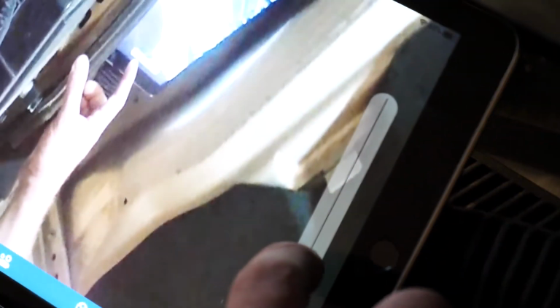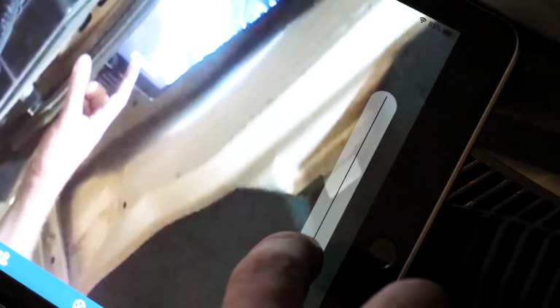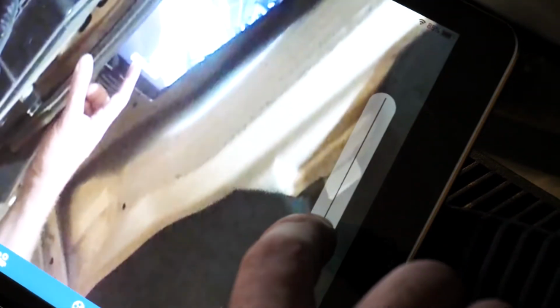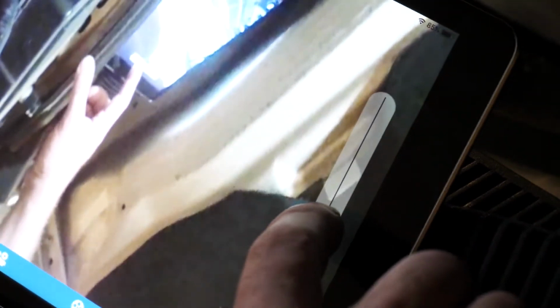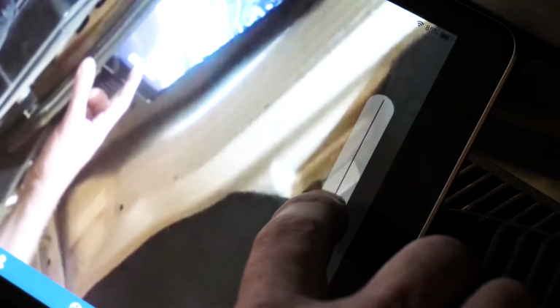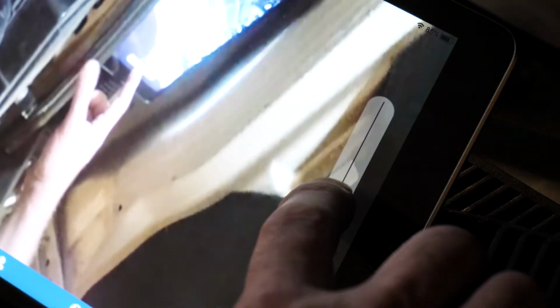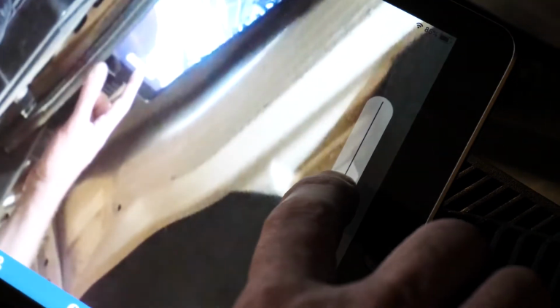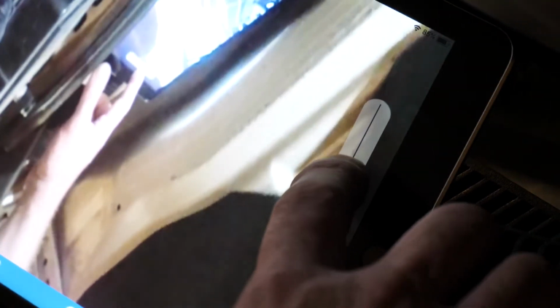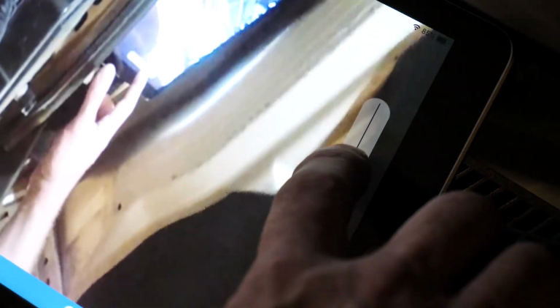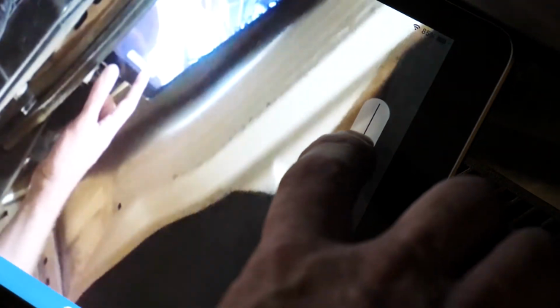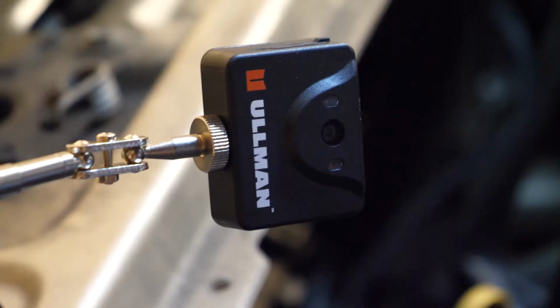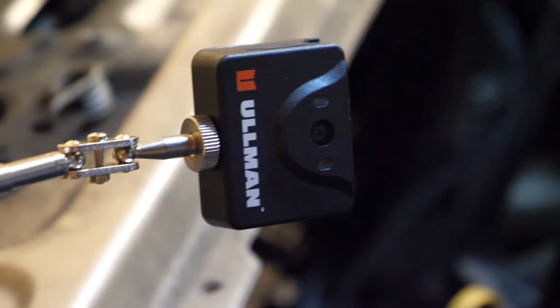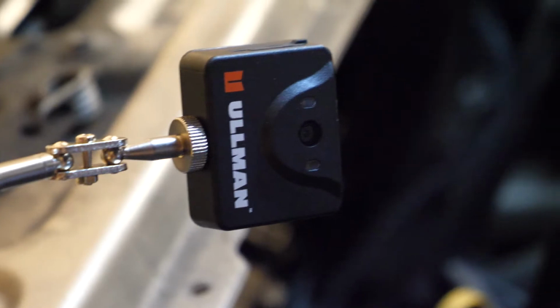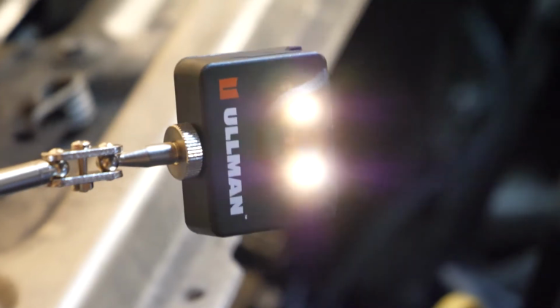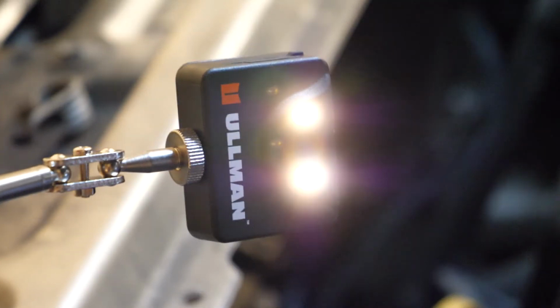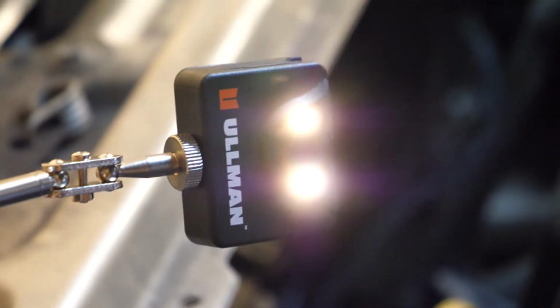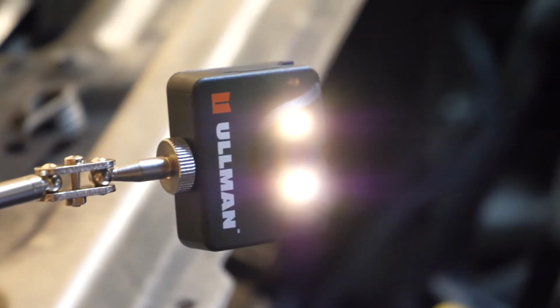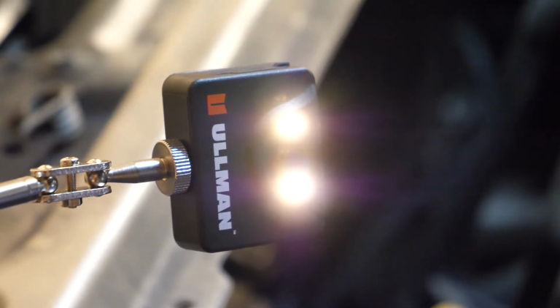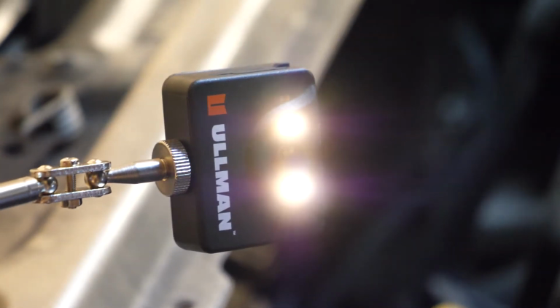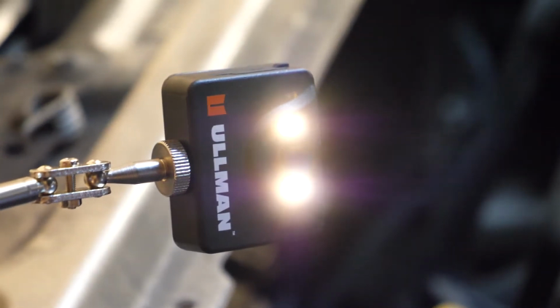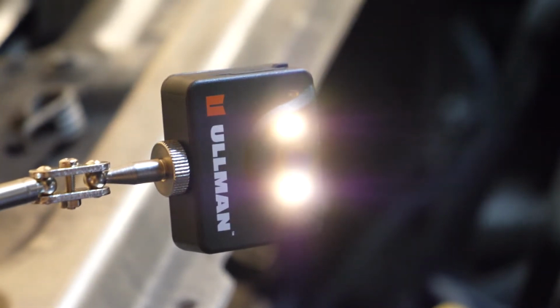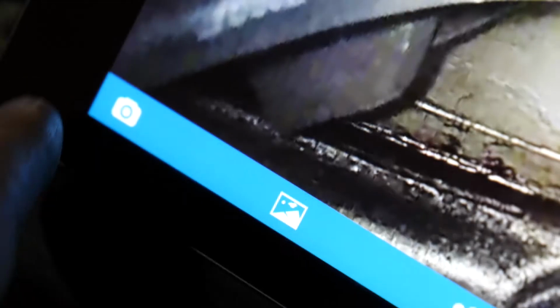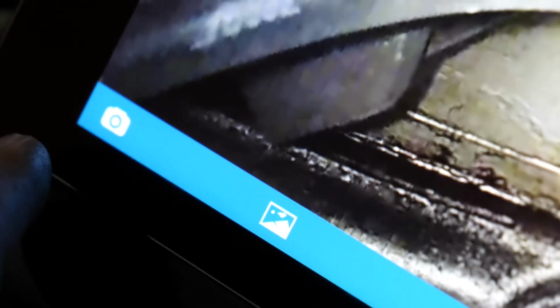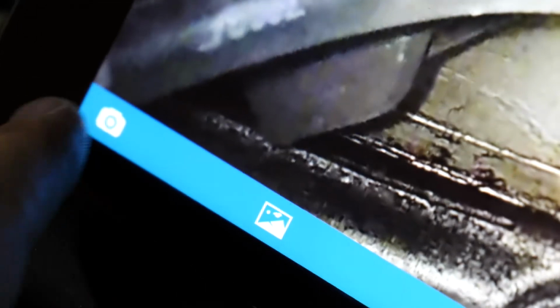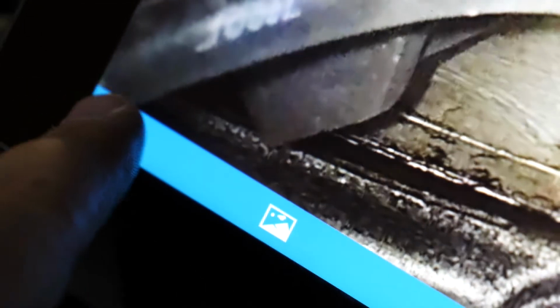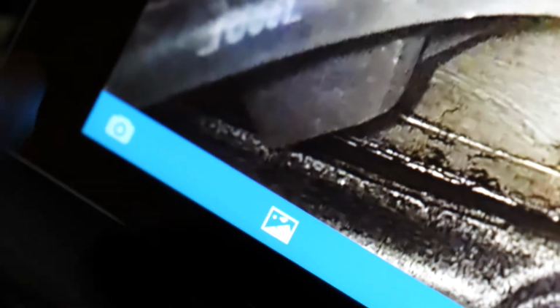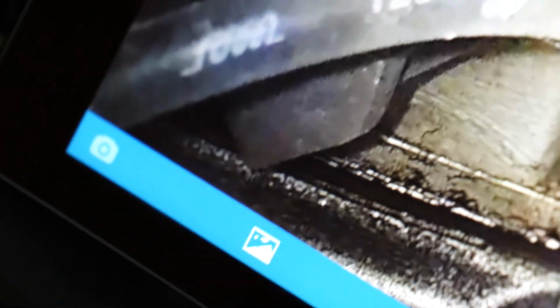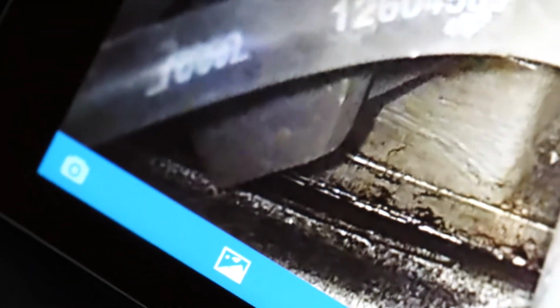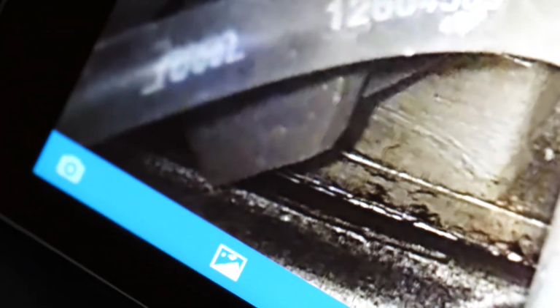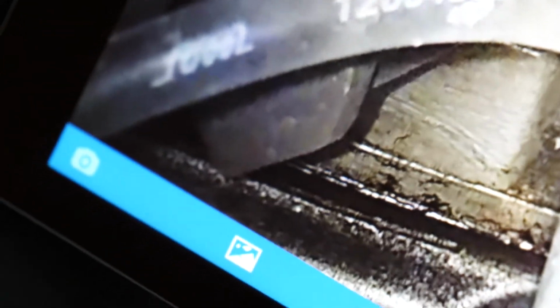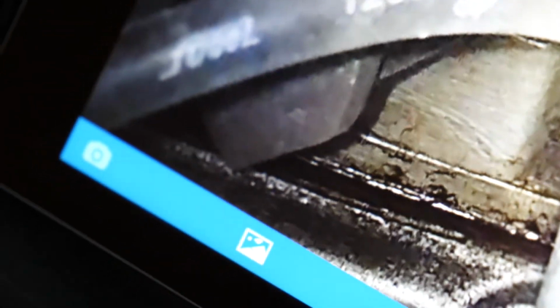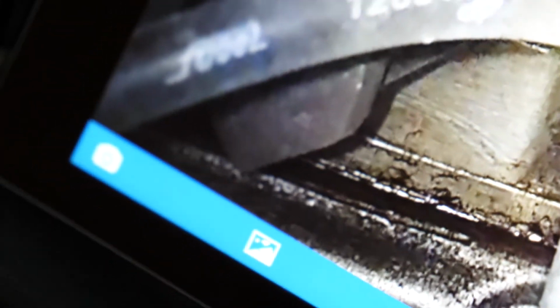Also, you can turn the light on and off and adjust the intensity, as well as take still shots and video.